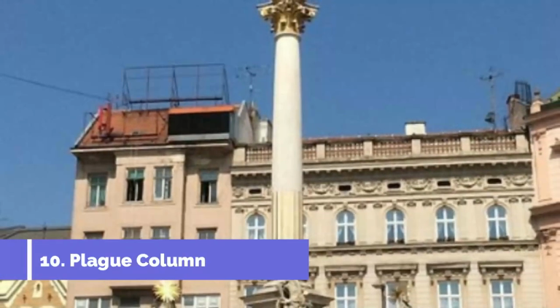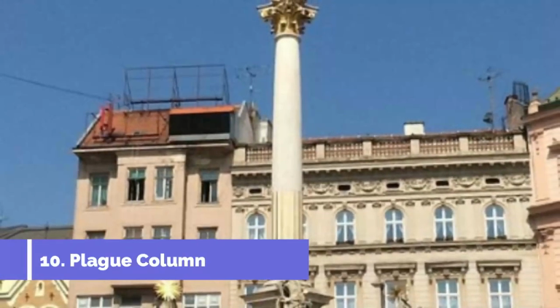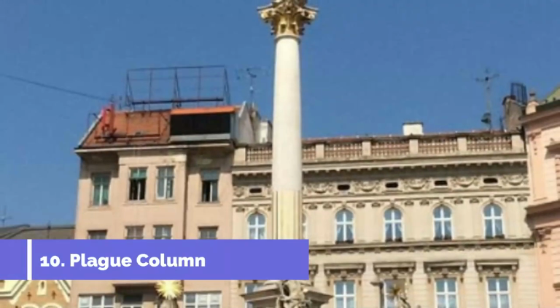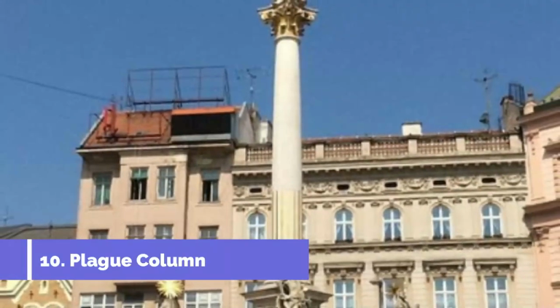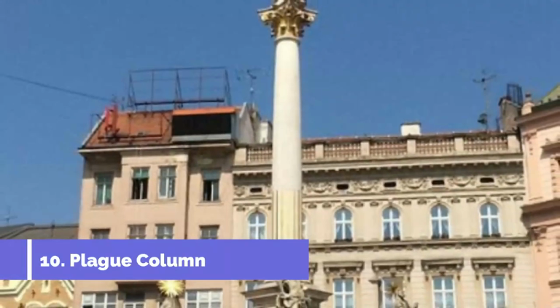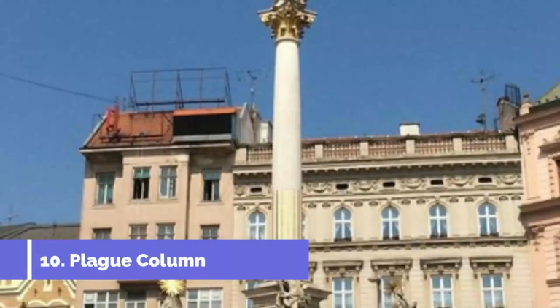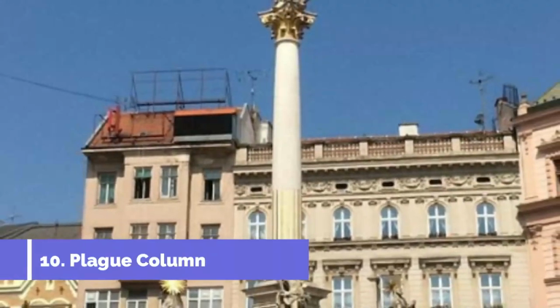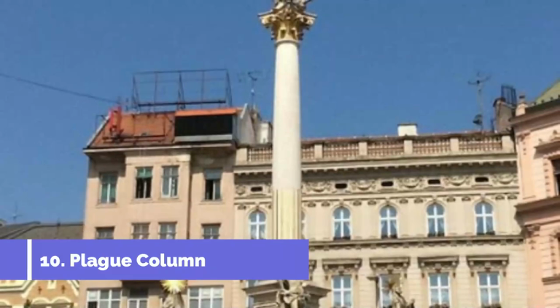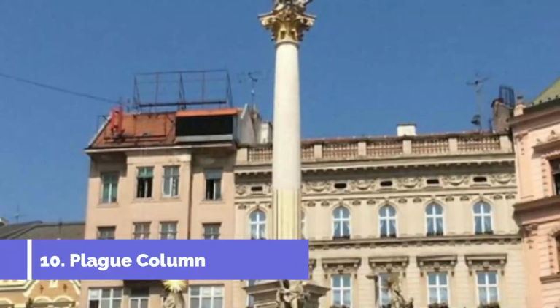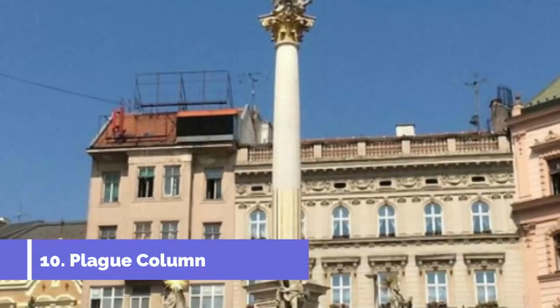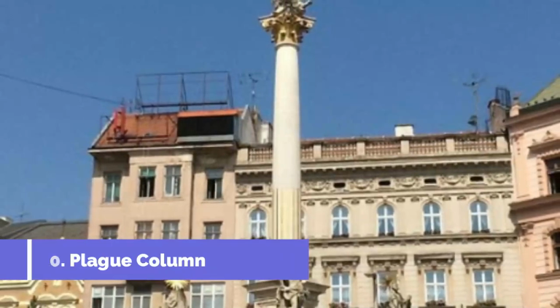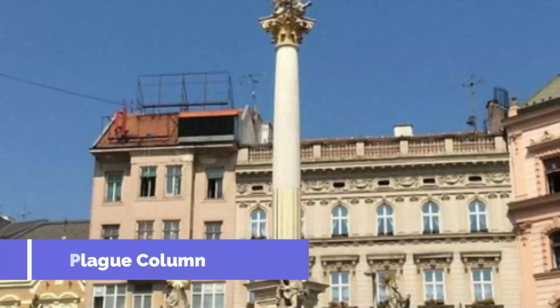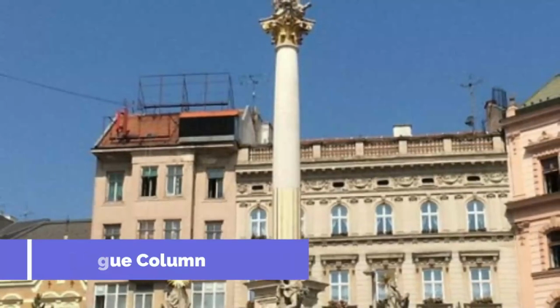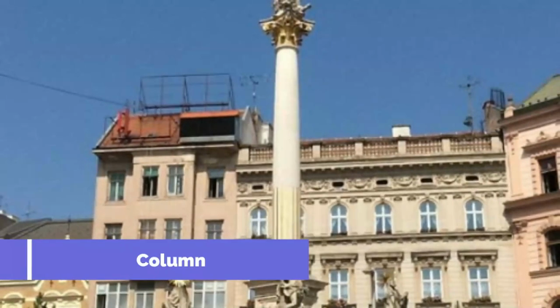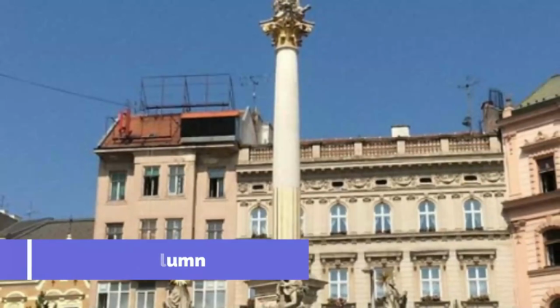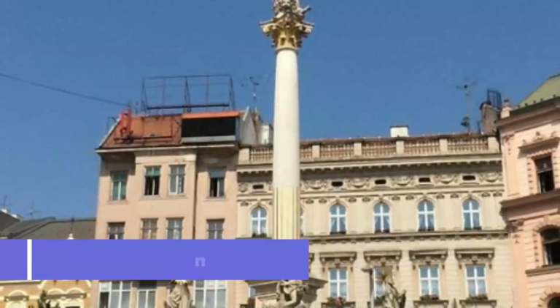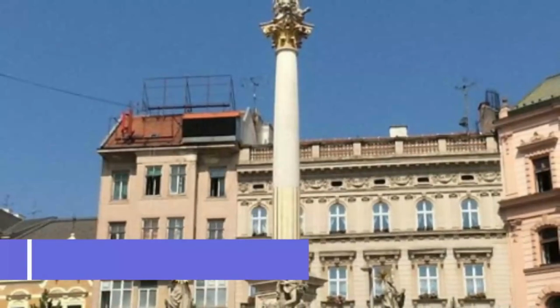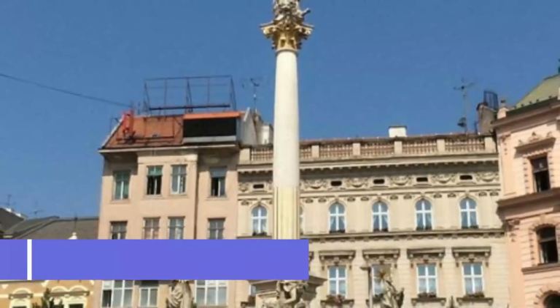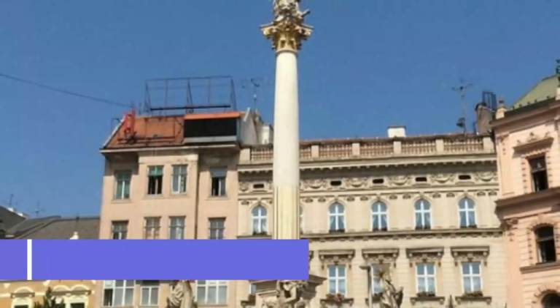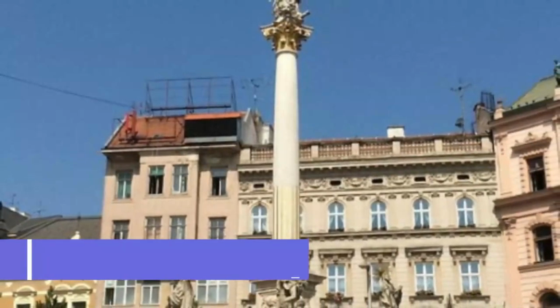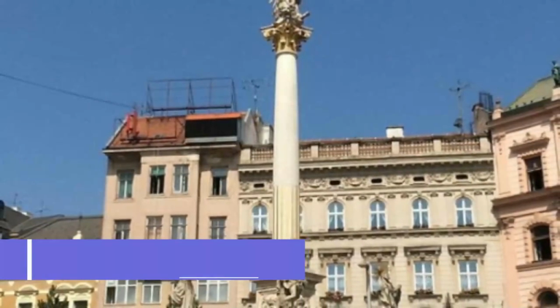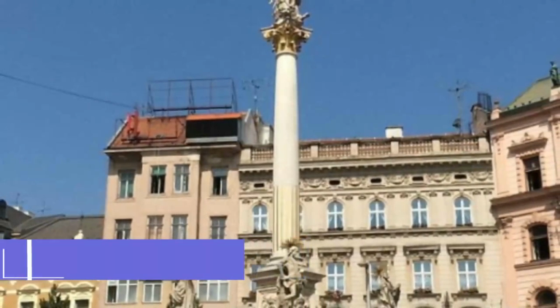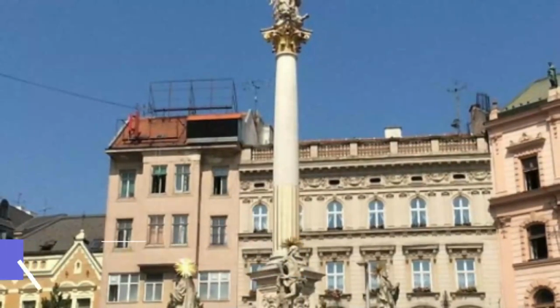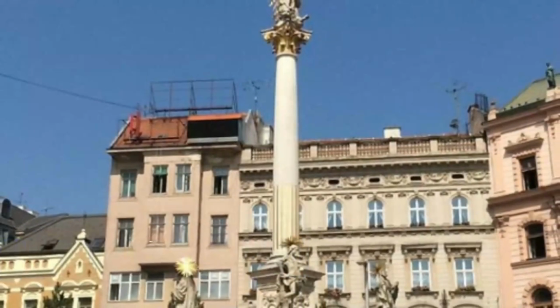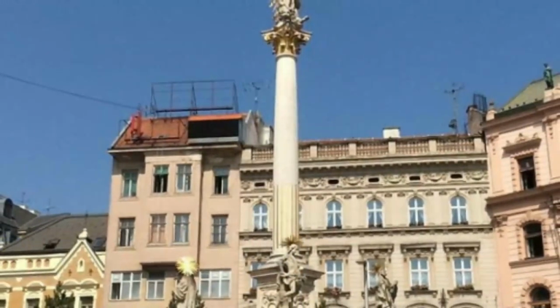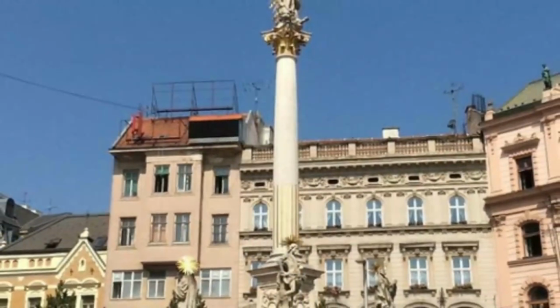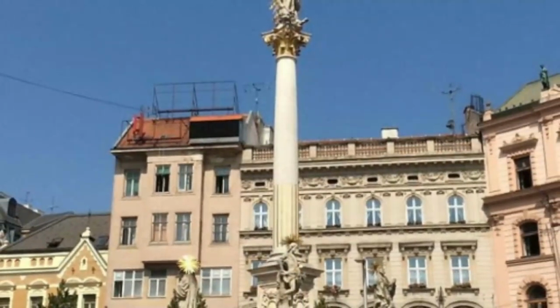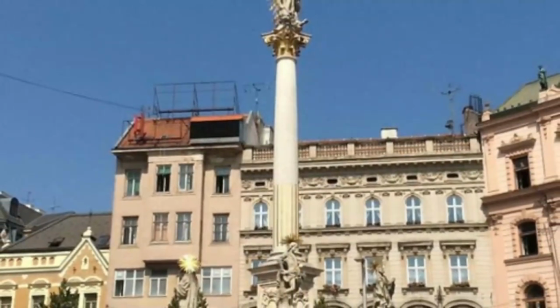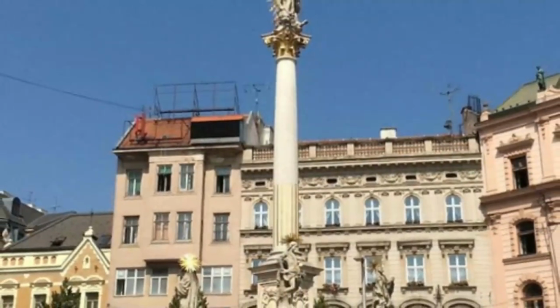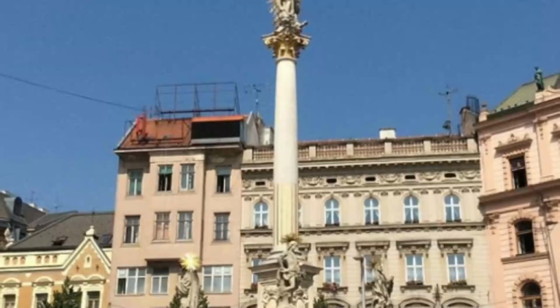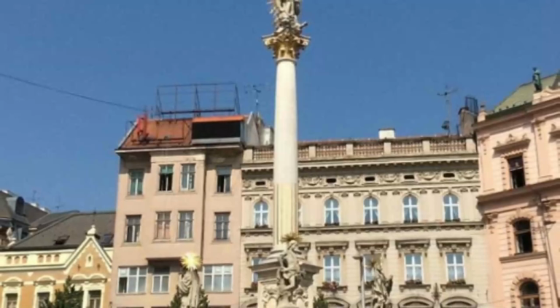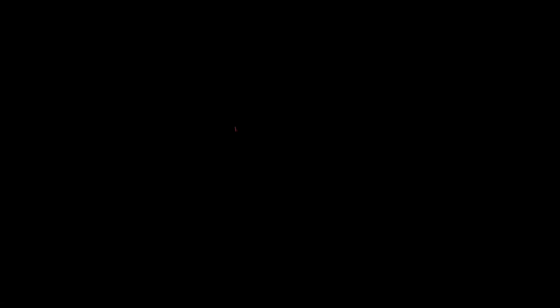Number ten: Plague Column. Marian columns cropped up across central Europe in the early modern age to mark the end of plague outbreaks, celebrate a lucky miss, or even to try to ward off a local outbreak during an epidemic.